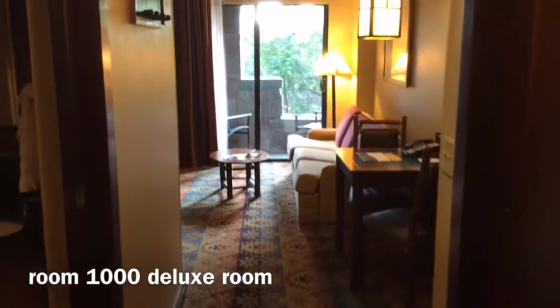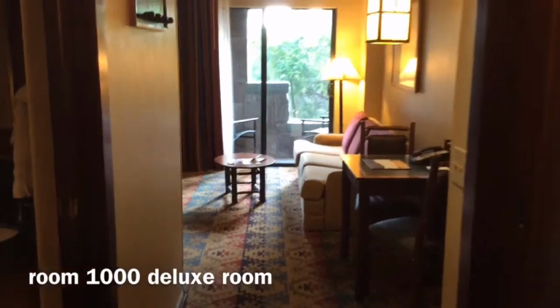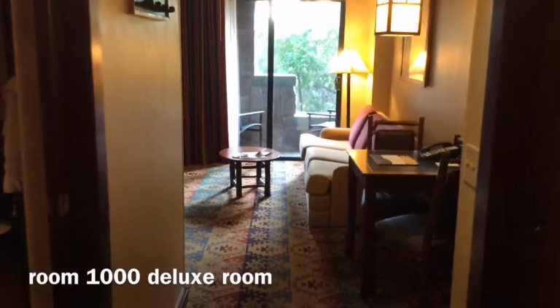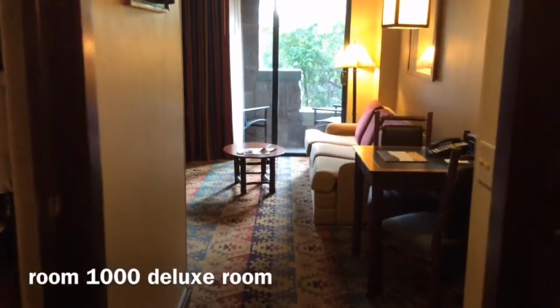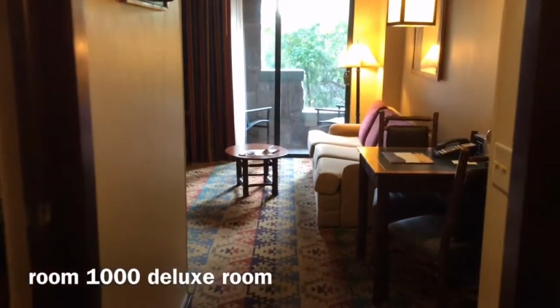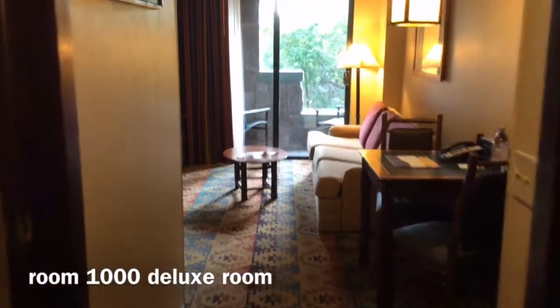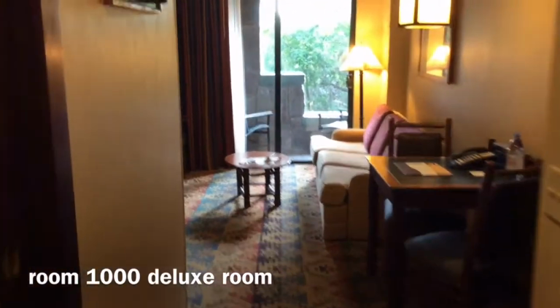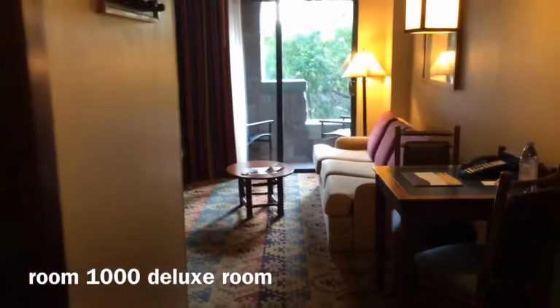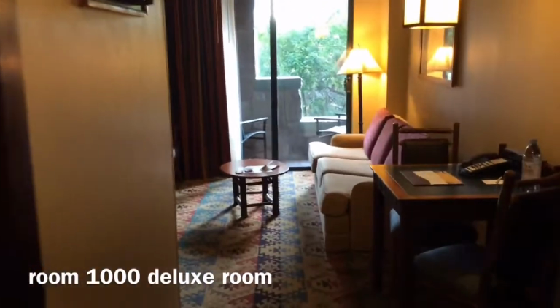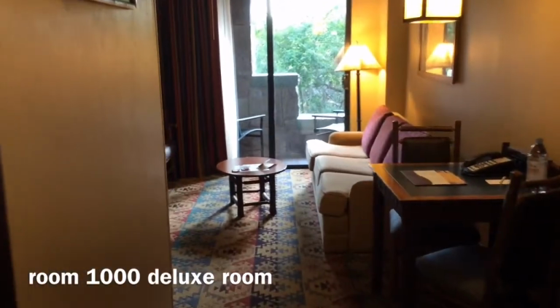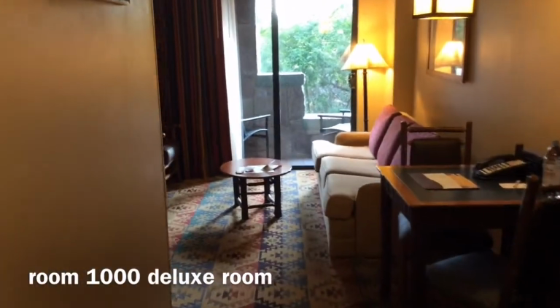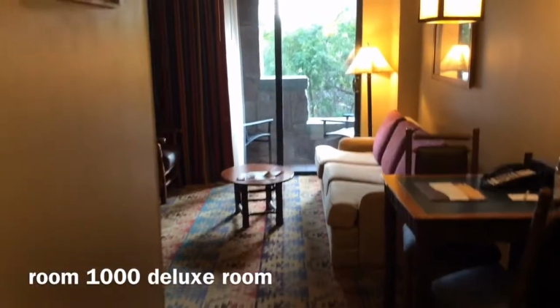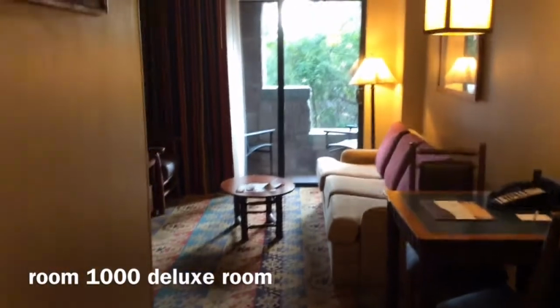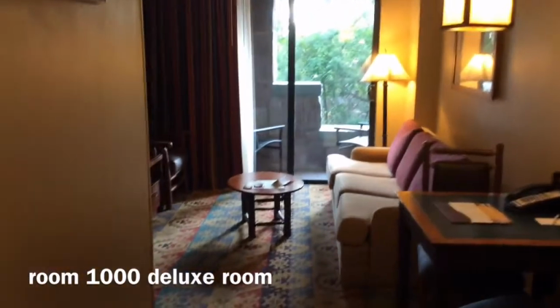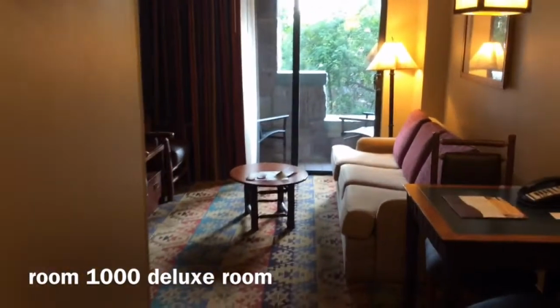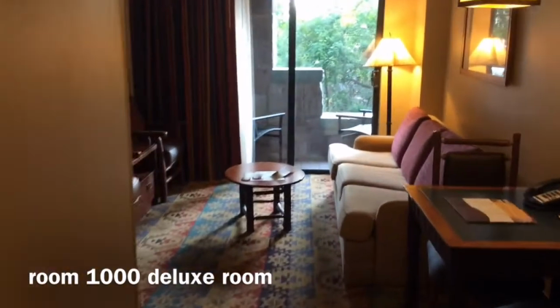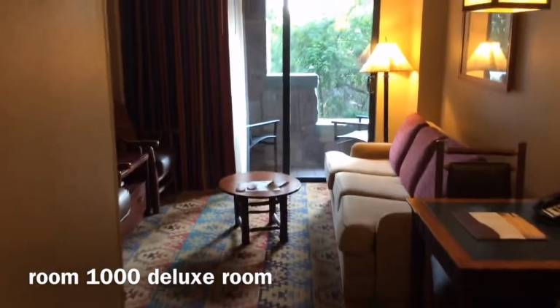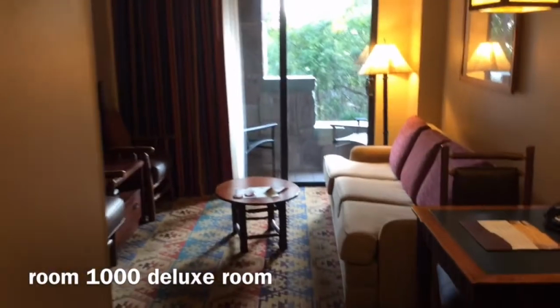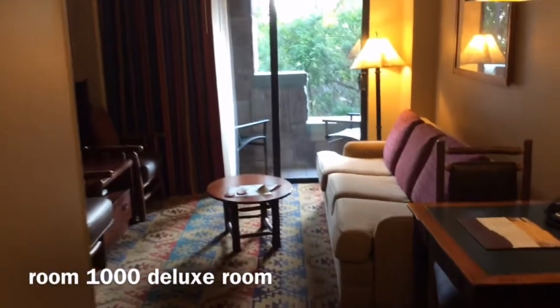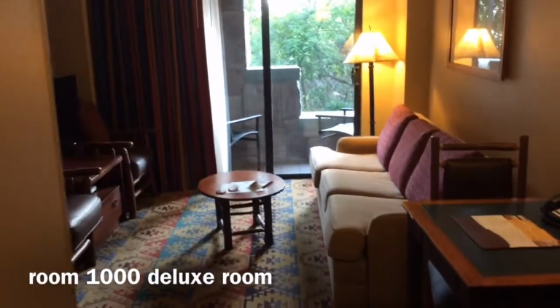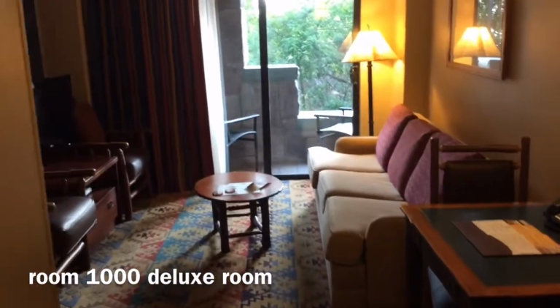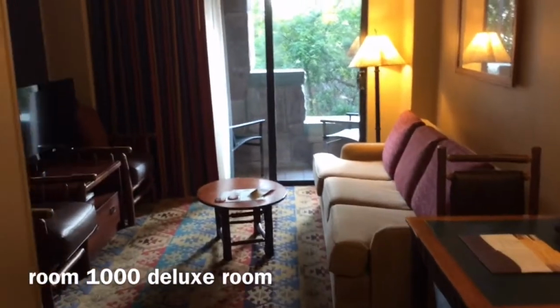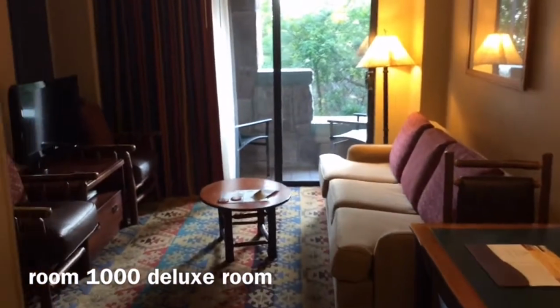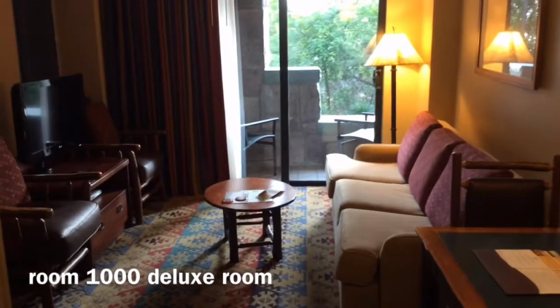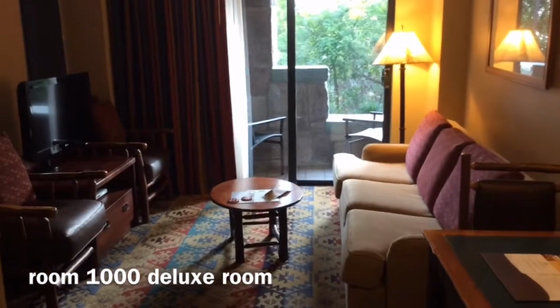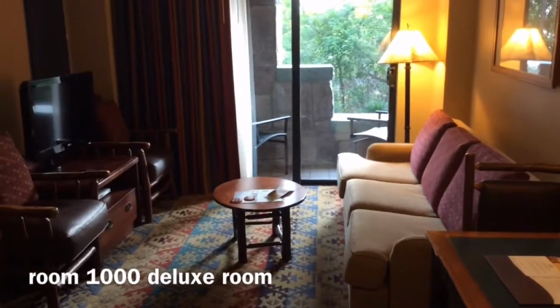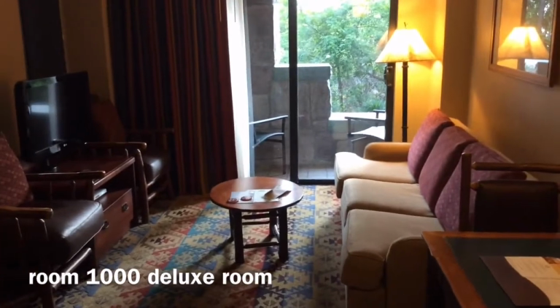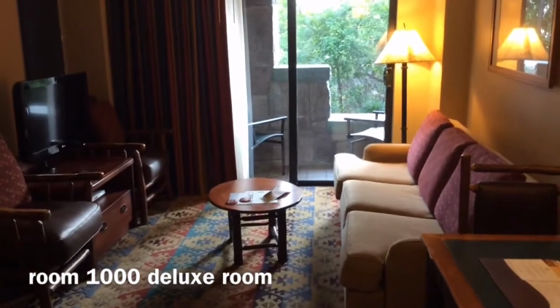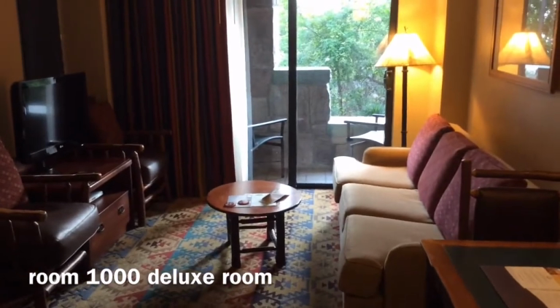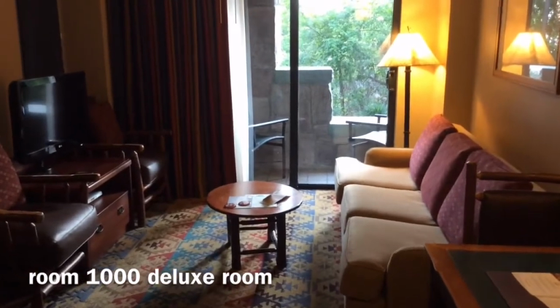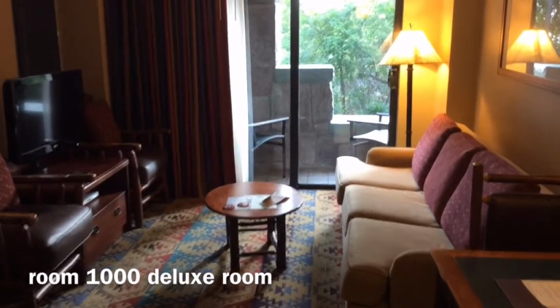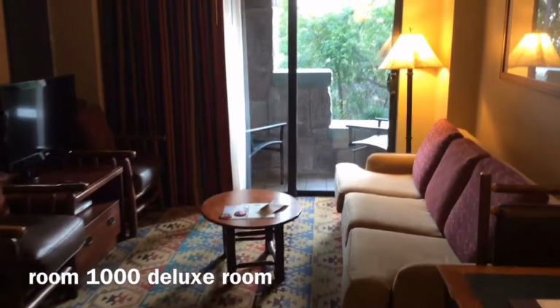Hey Disney fans, this is just a quick overview of our deluxe resort room at the Wilderness Lodge.